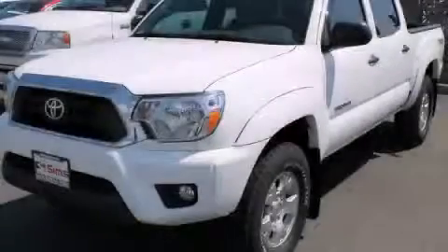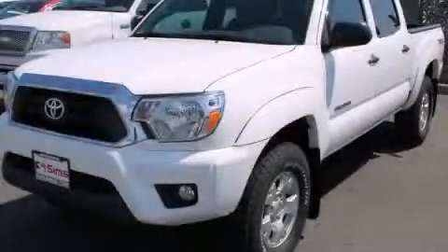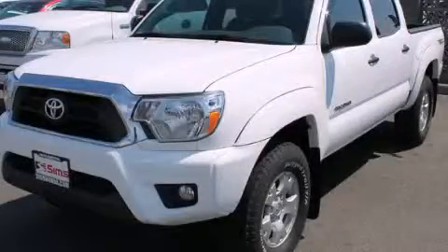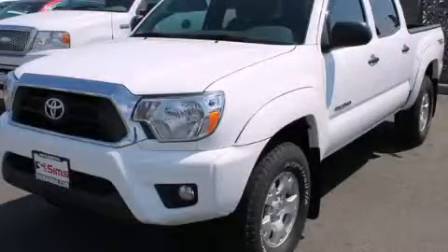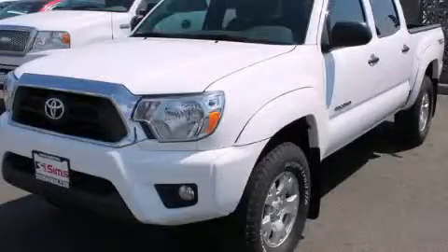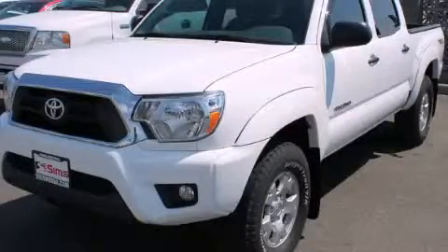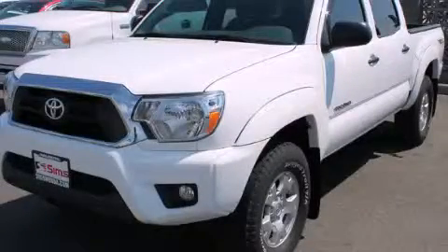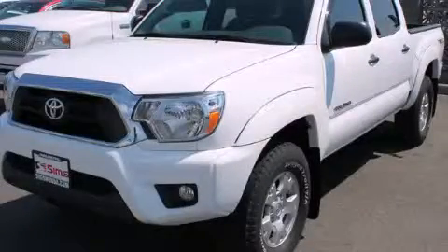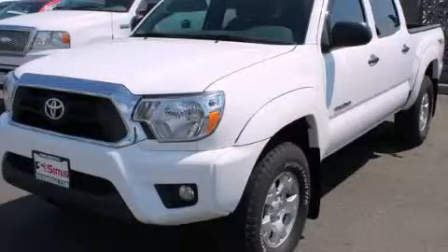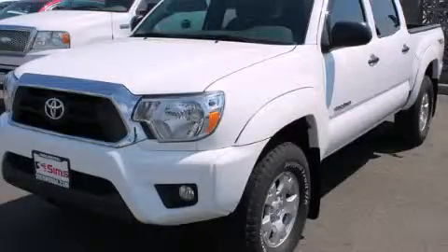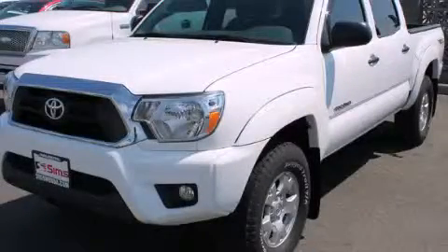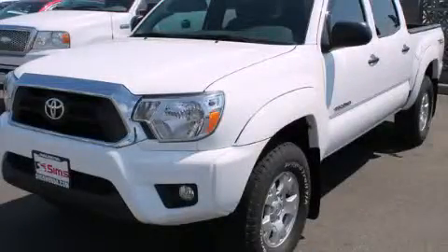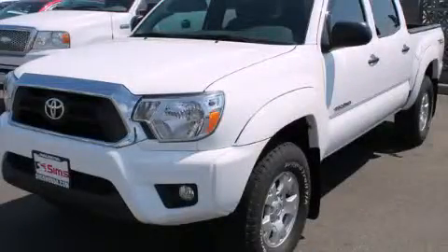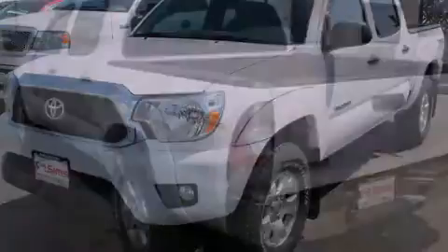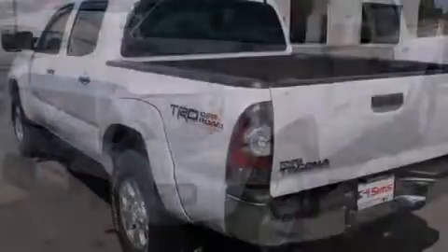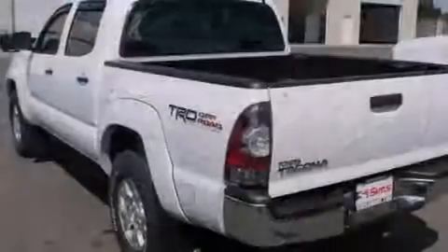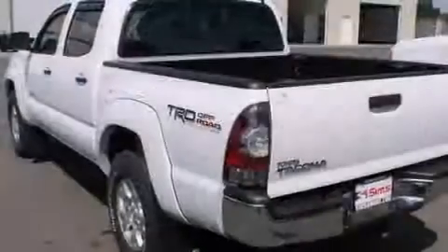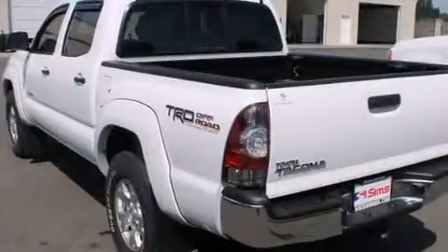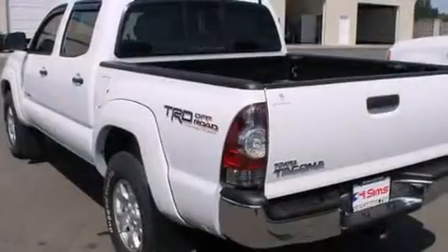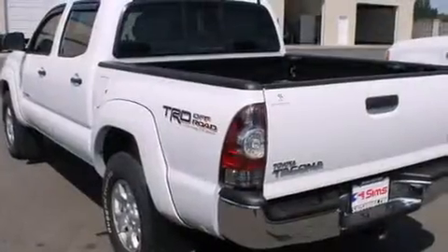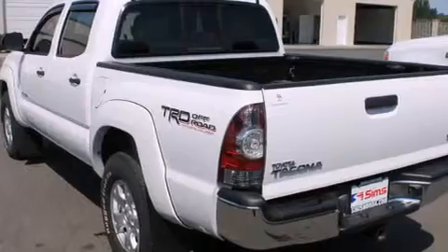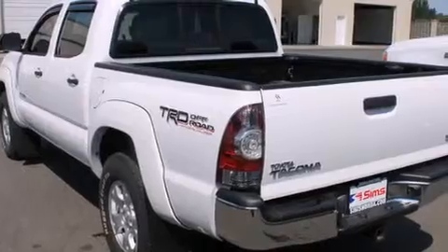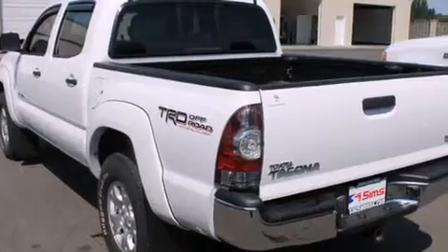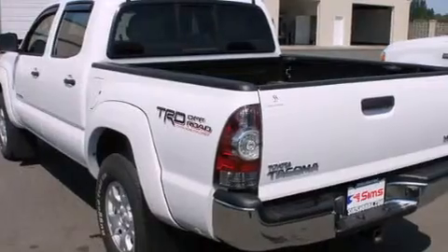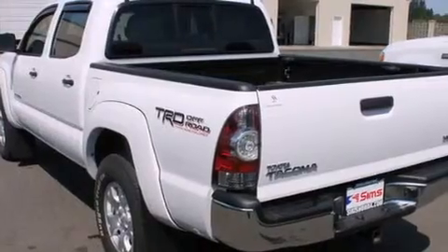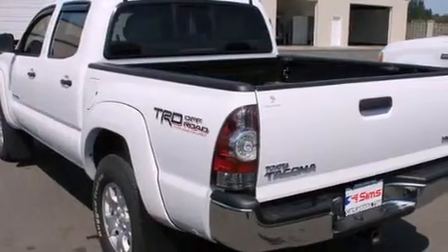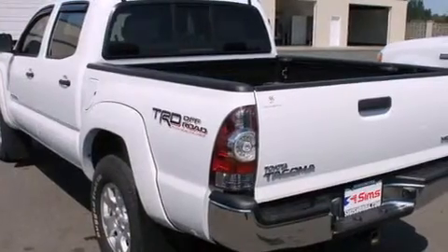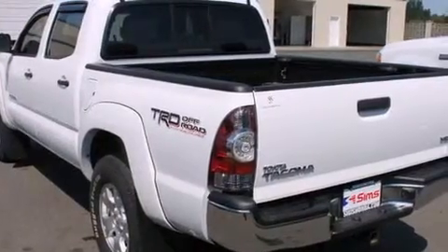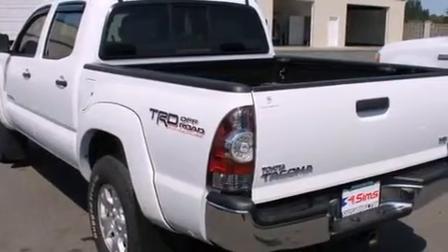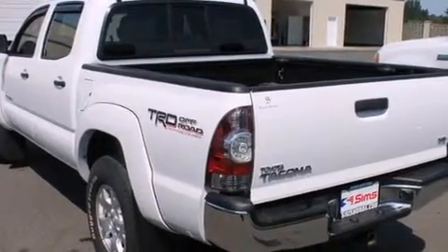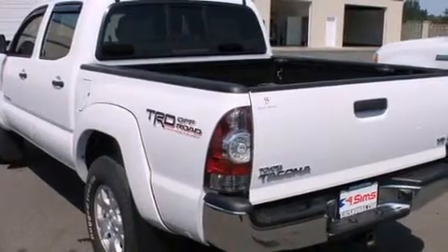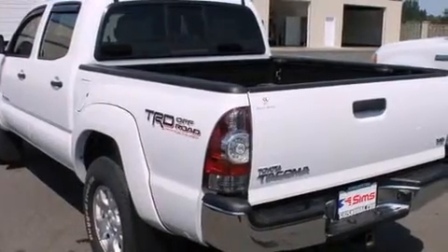This is a 2013 Toyota Tacoma. Whether hauling, commuting, or towing, this truck is the right one for you.